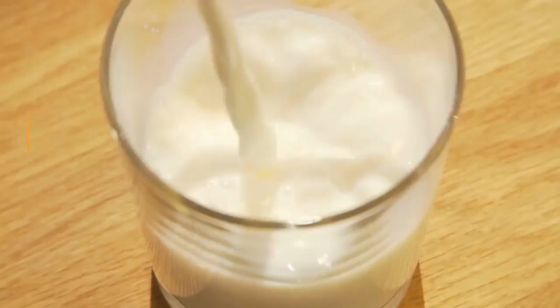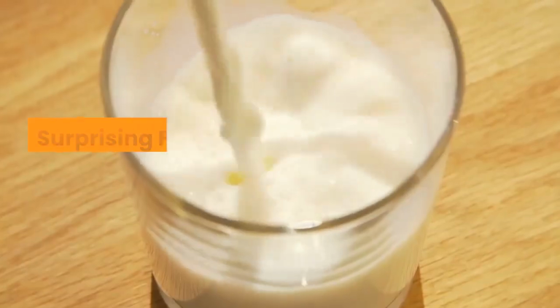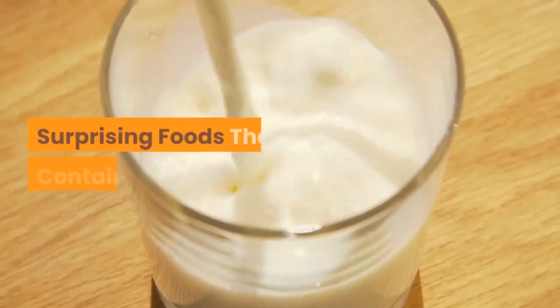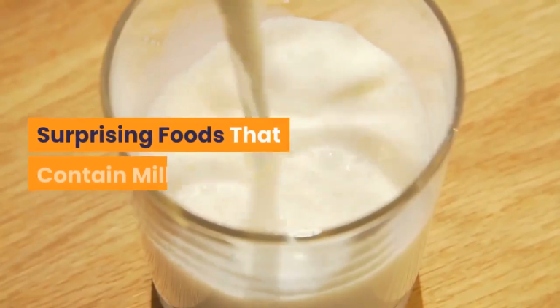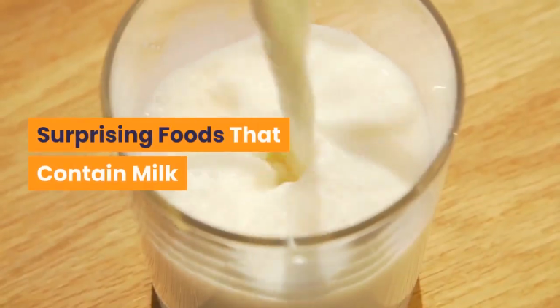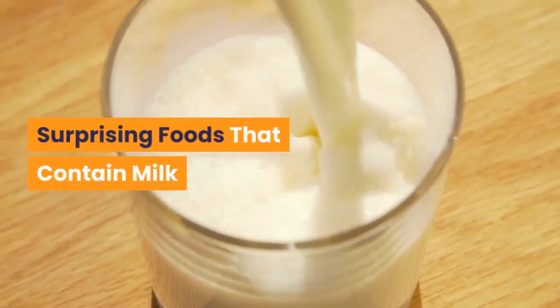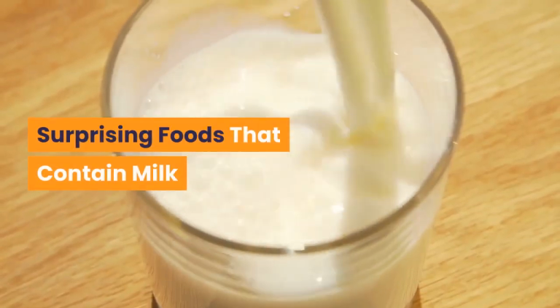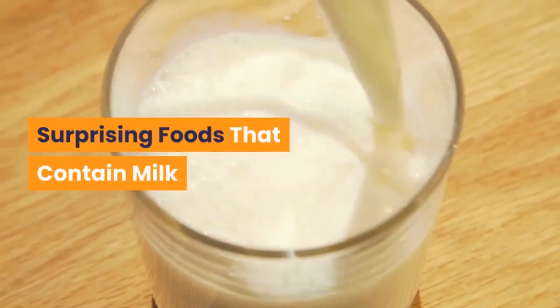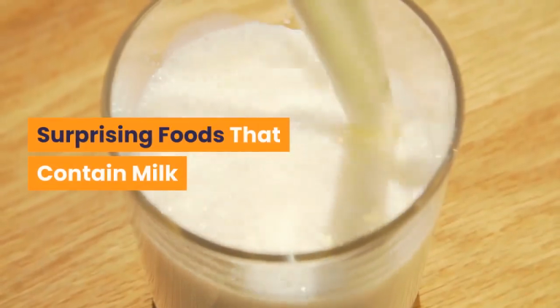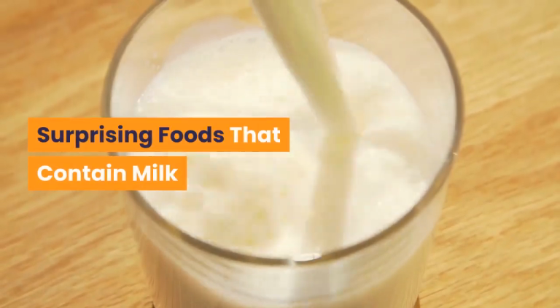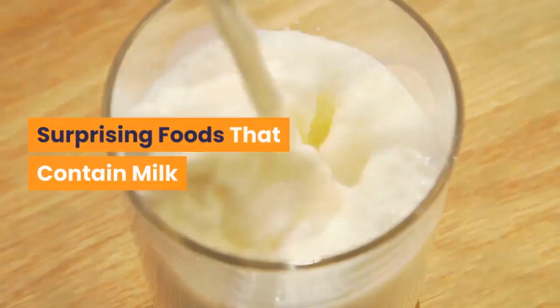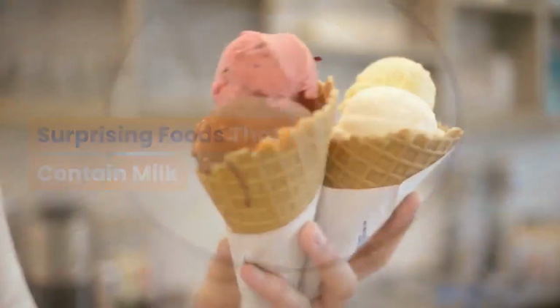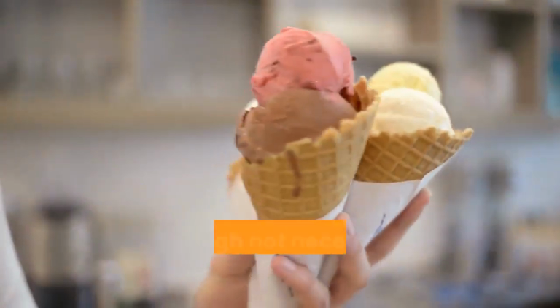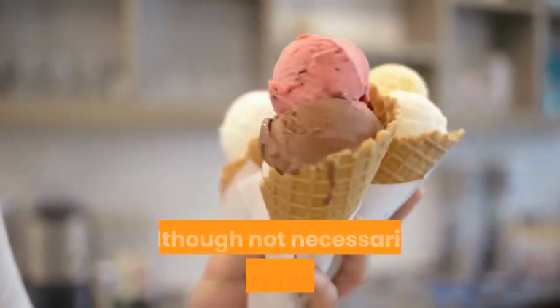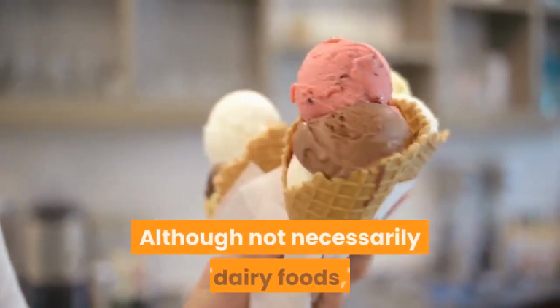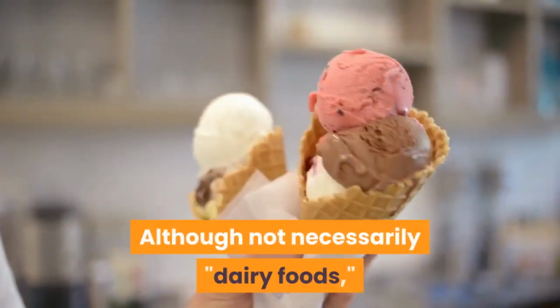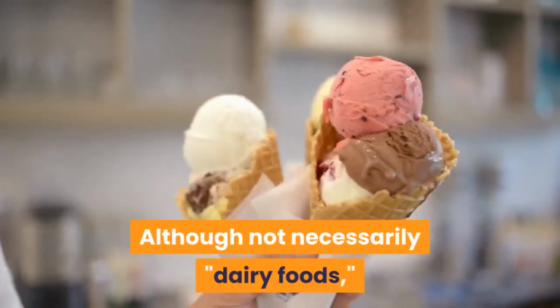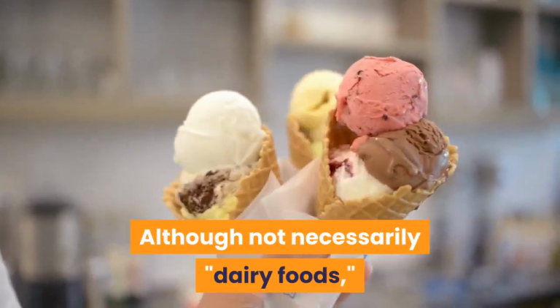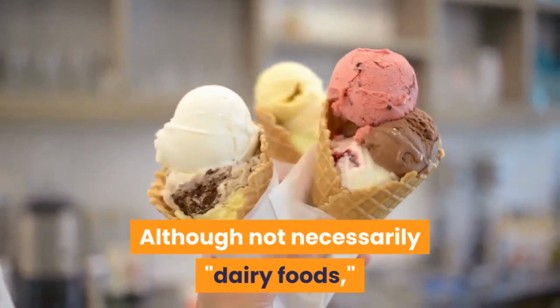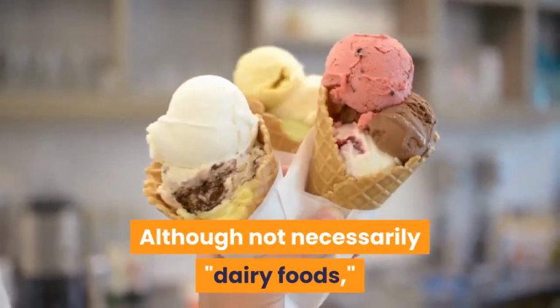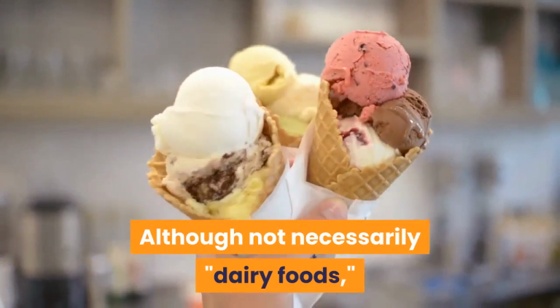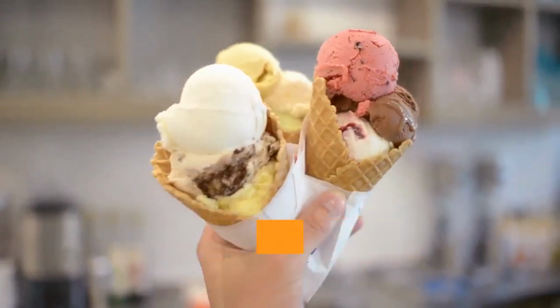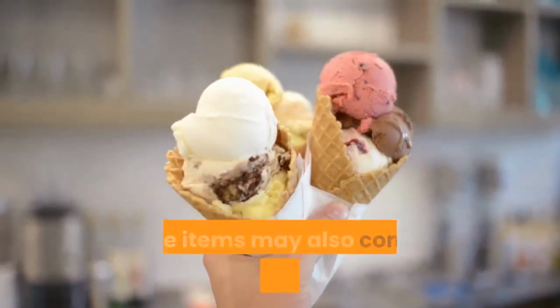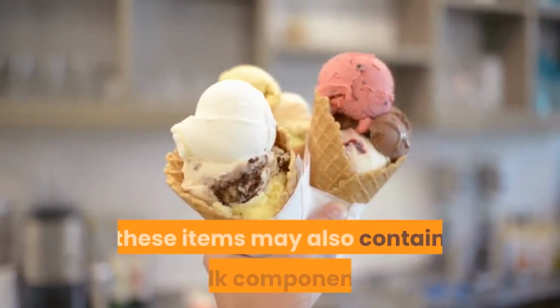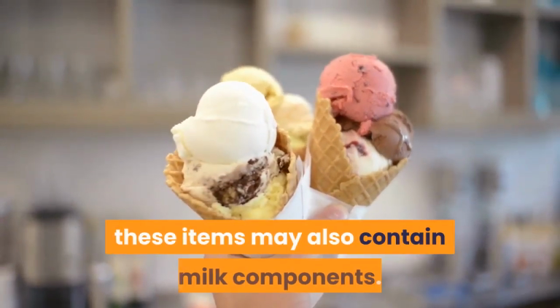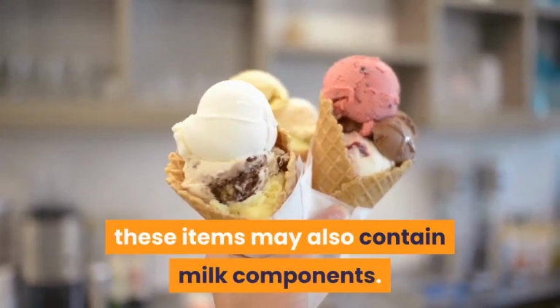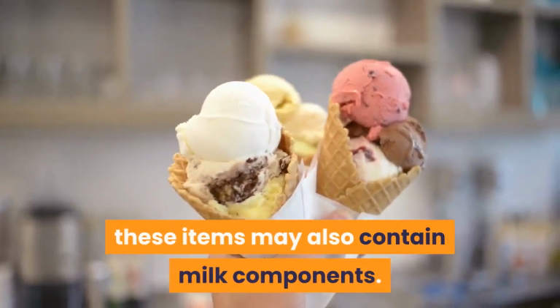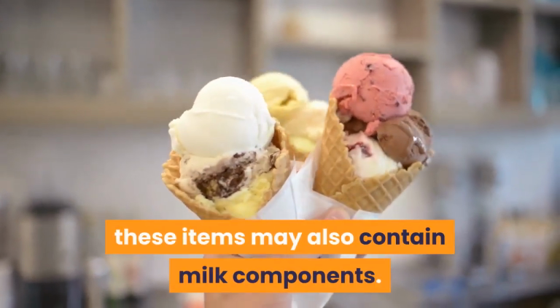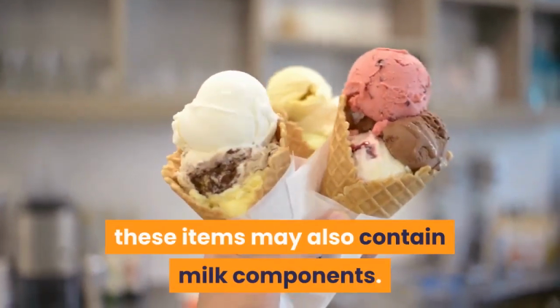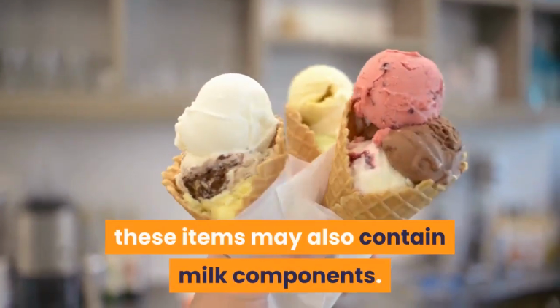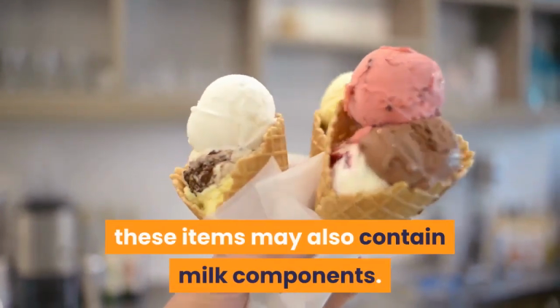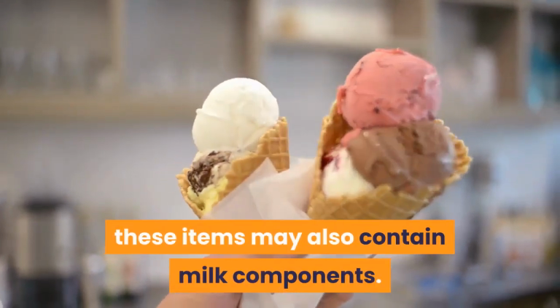Surprising Foods That Contain Milk. Although not necessarily dairy foods, these items may also contain milk components.